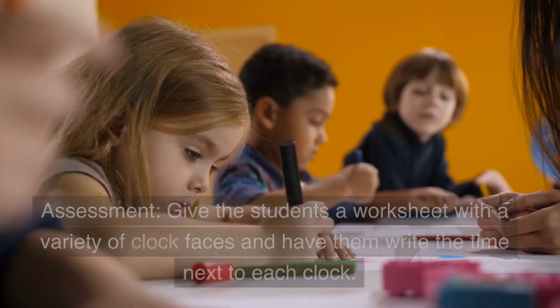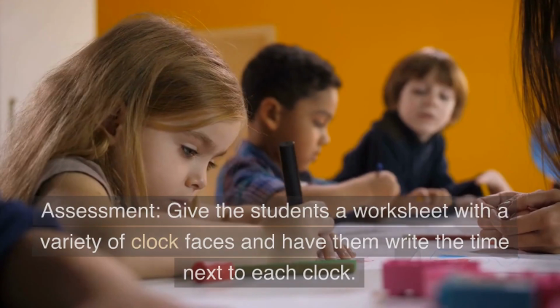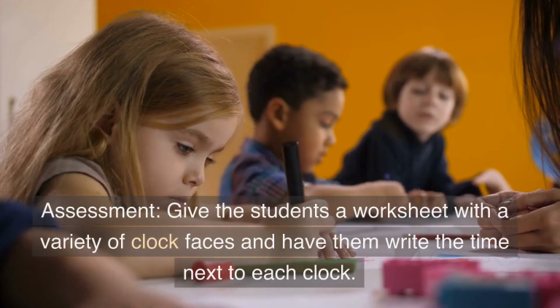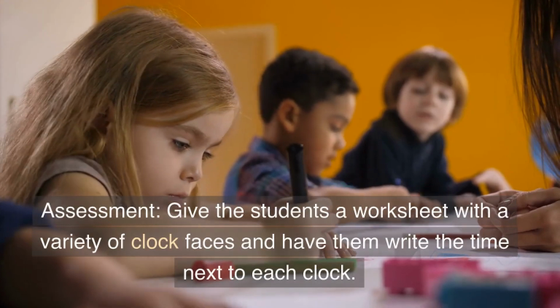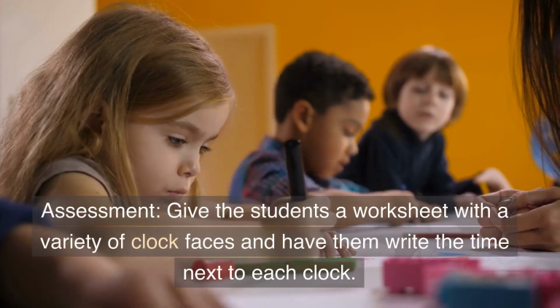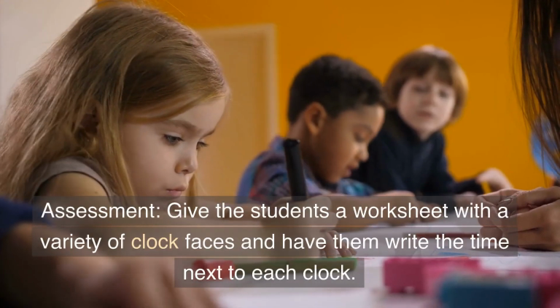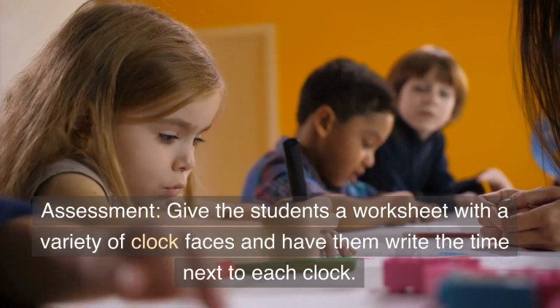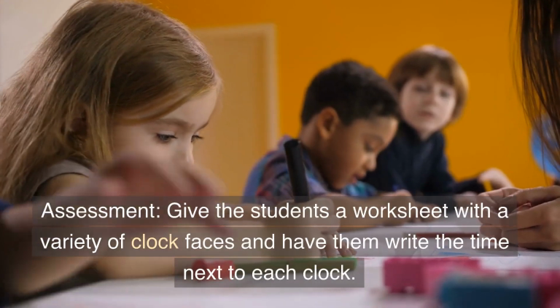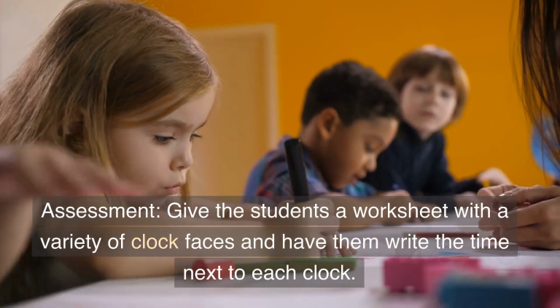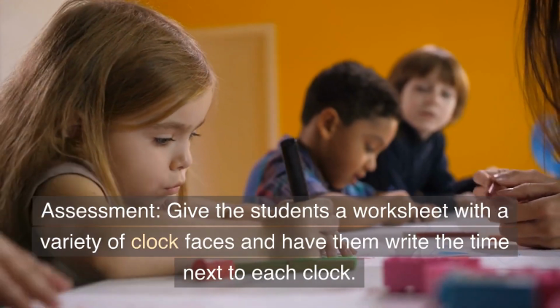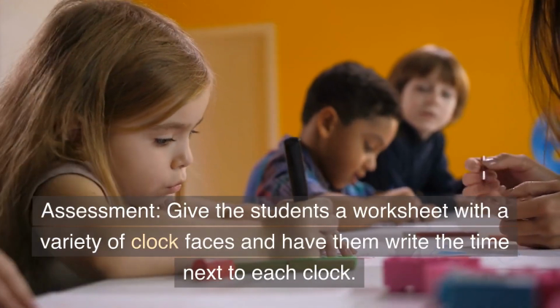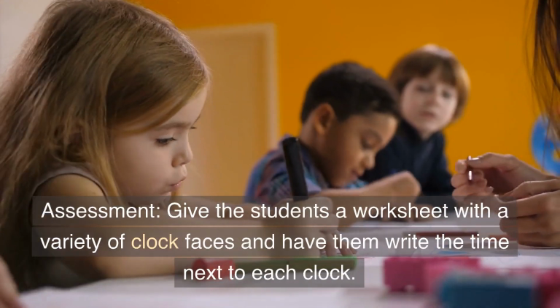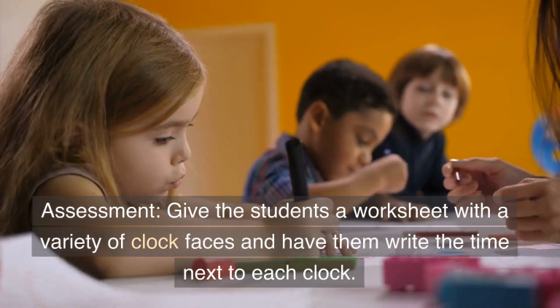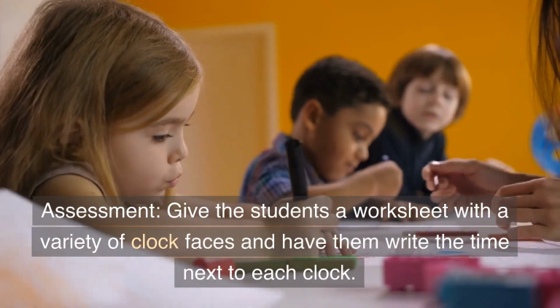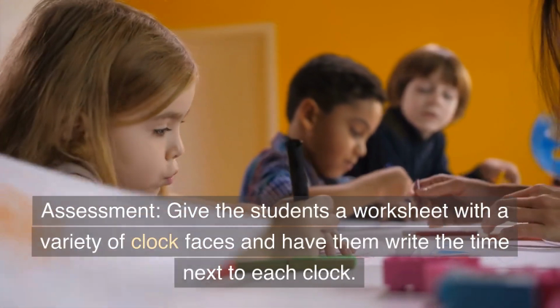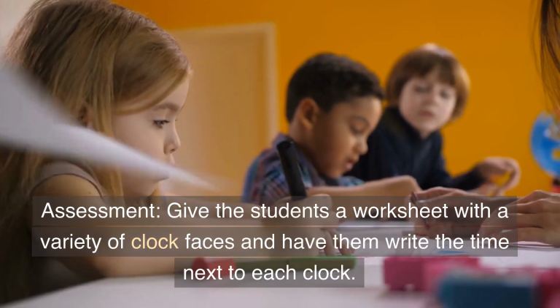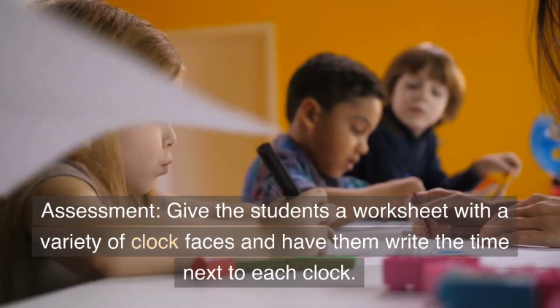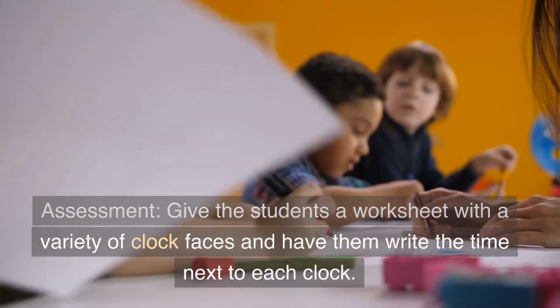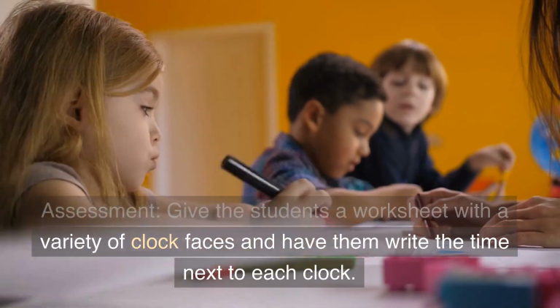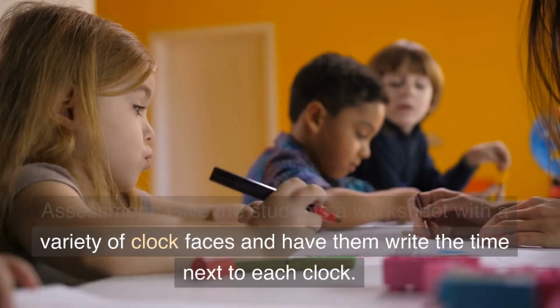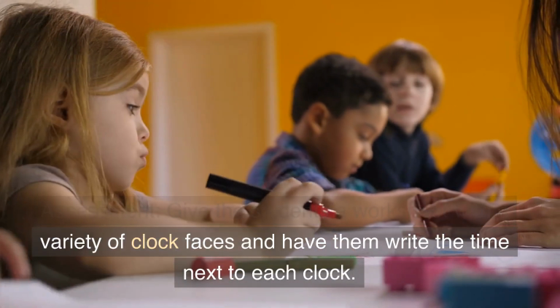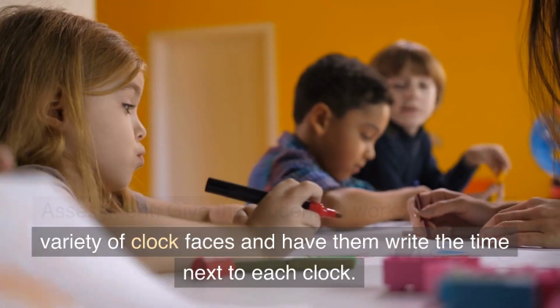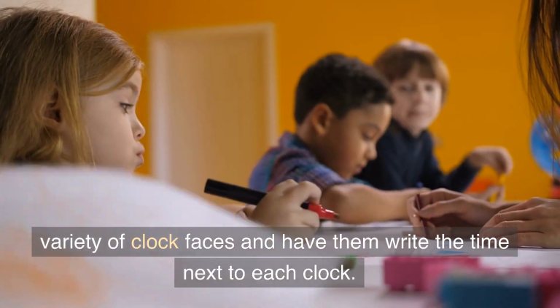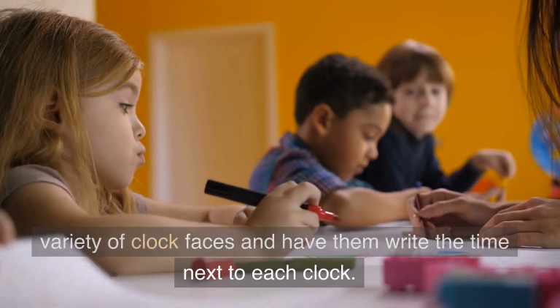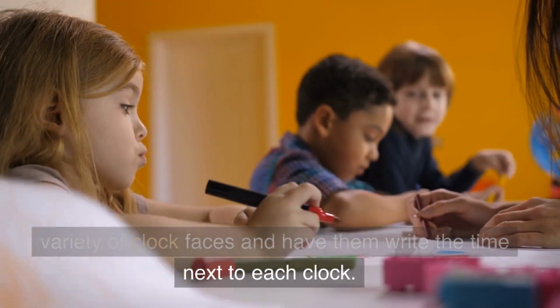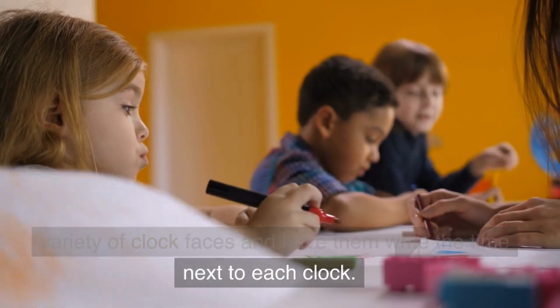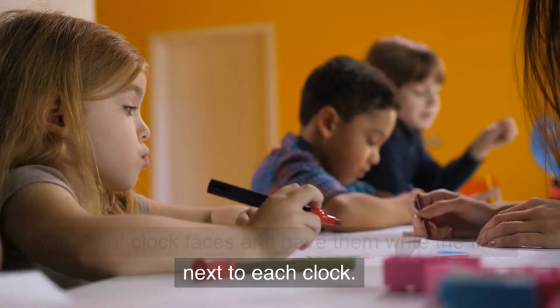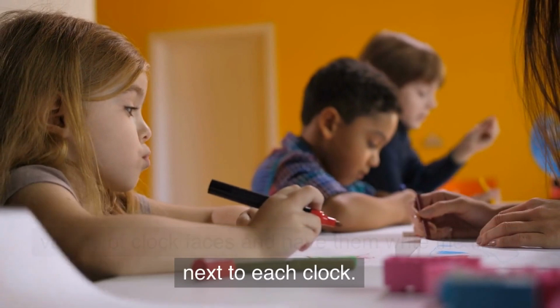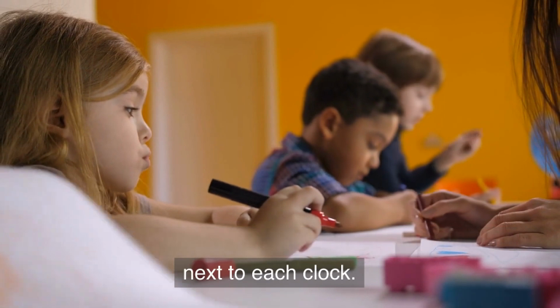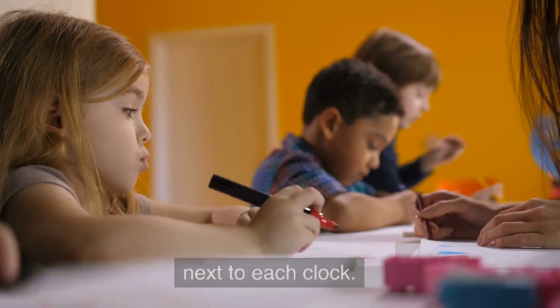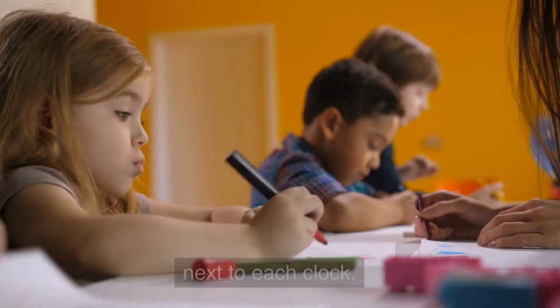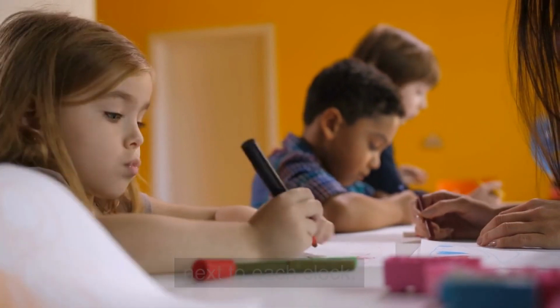Assessment: give the students a worksheet with a variety of clock faces and have them write the time next to each clock.